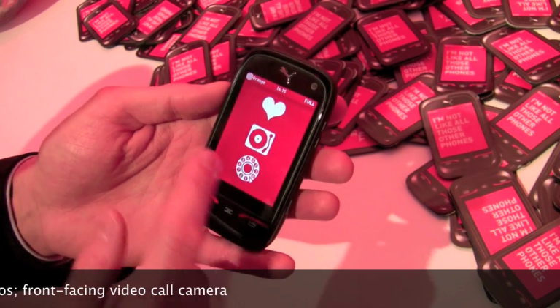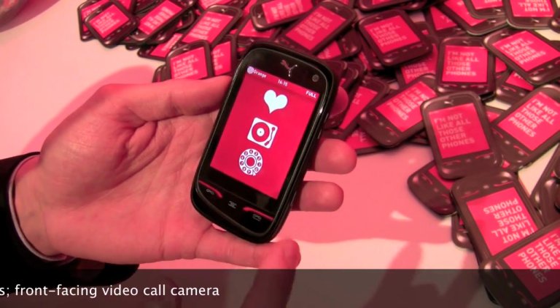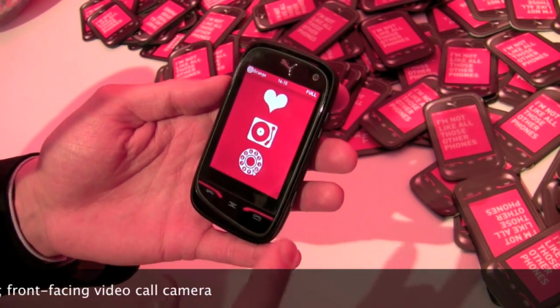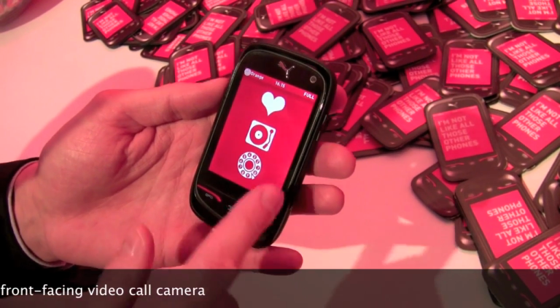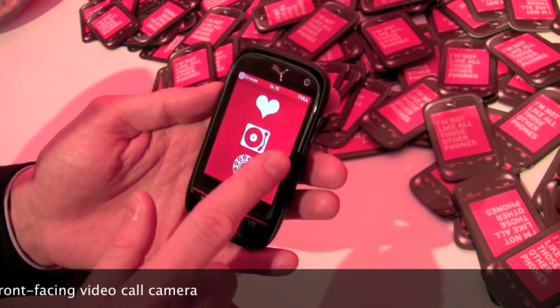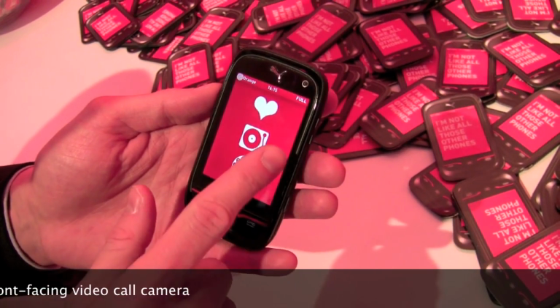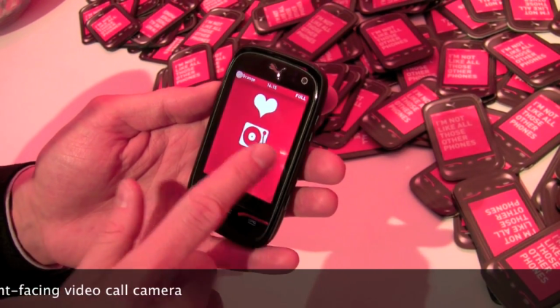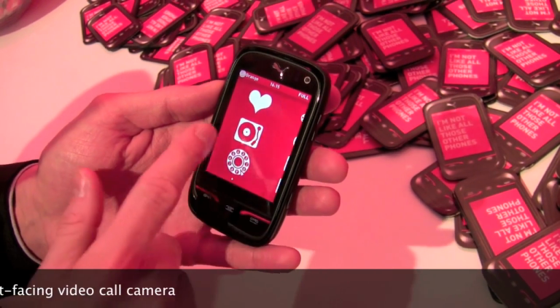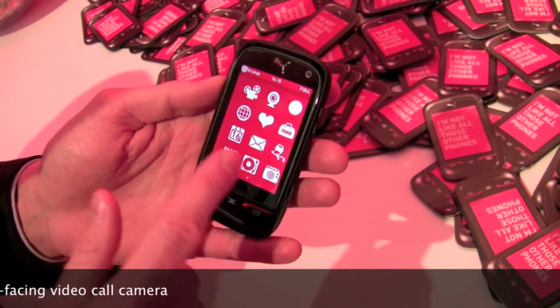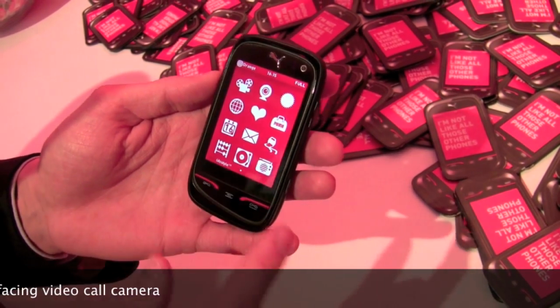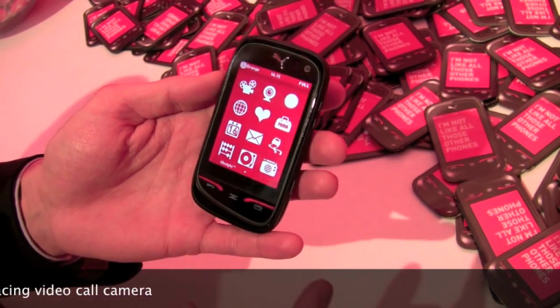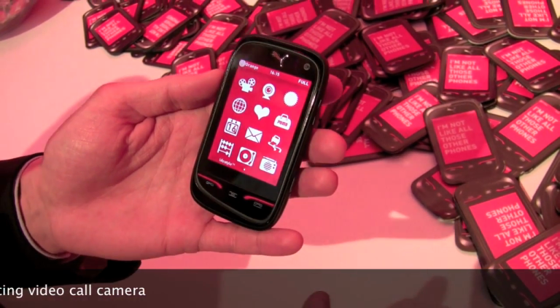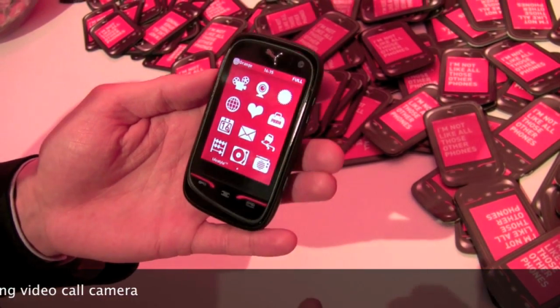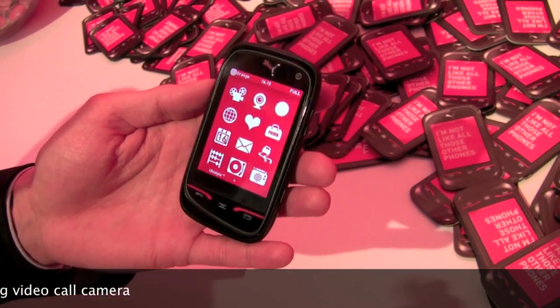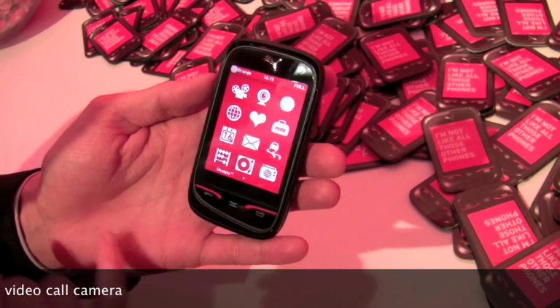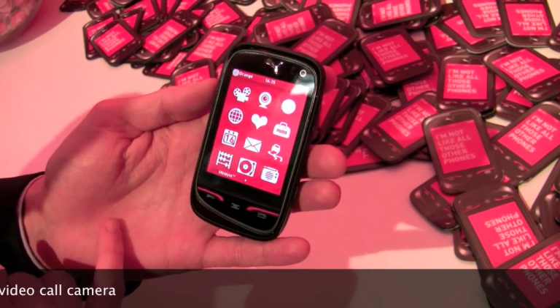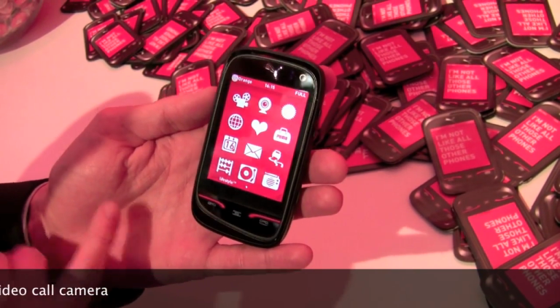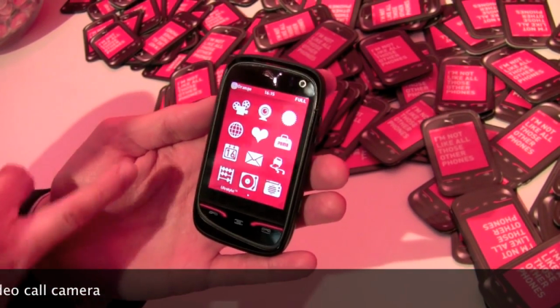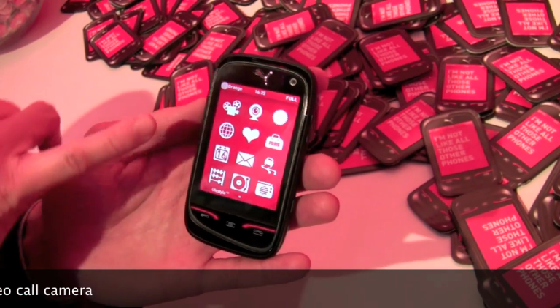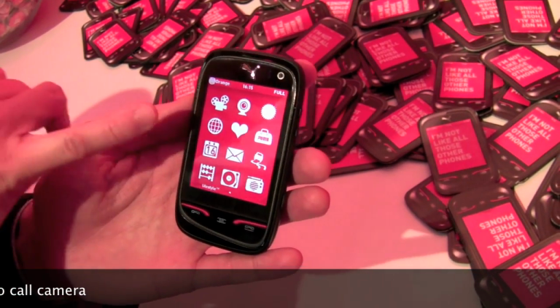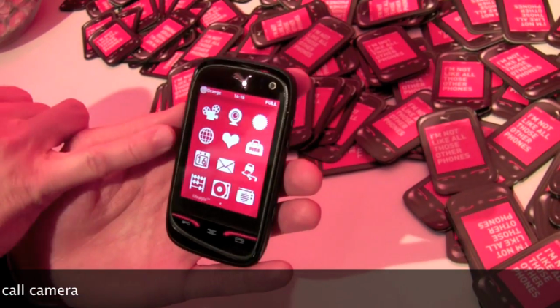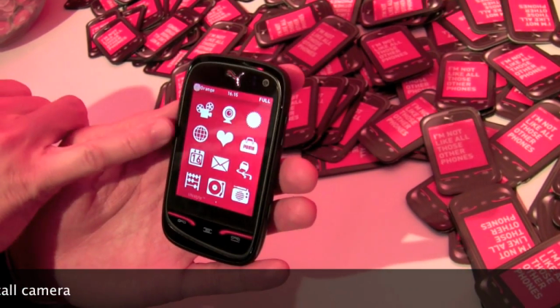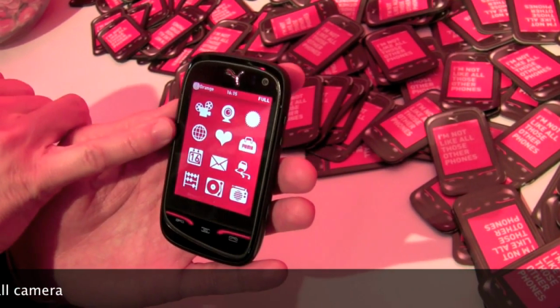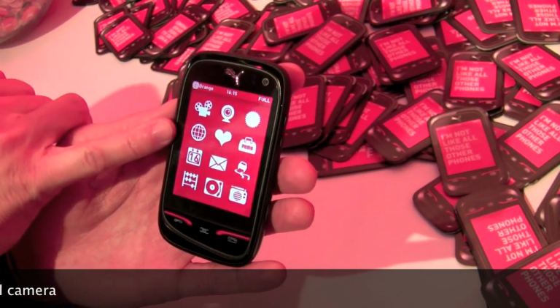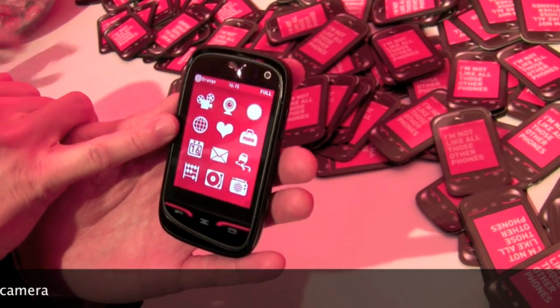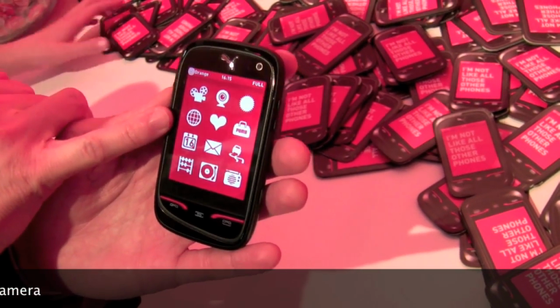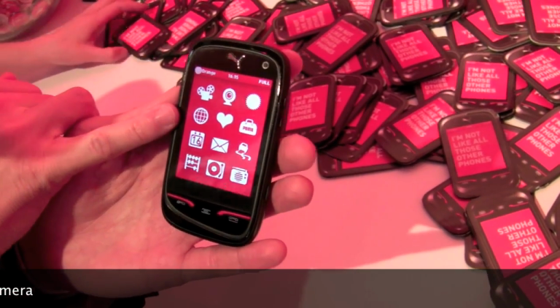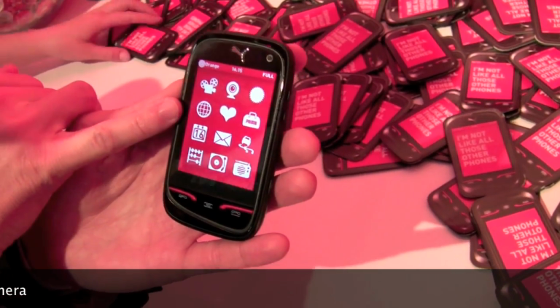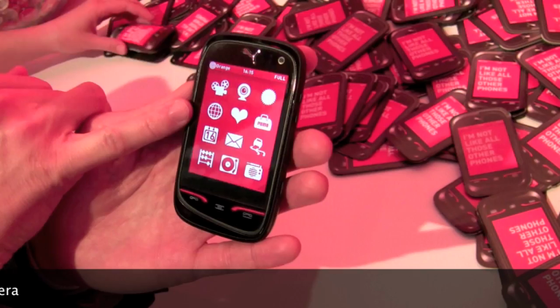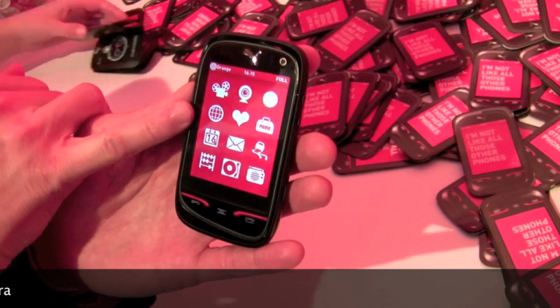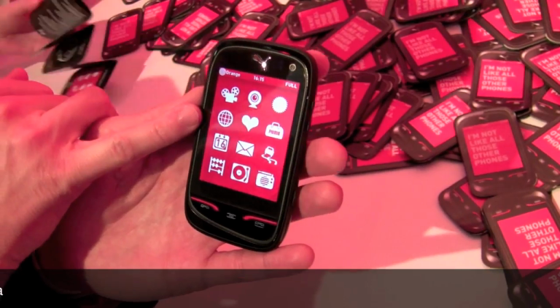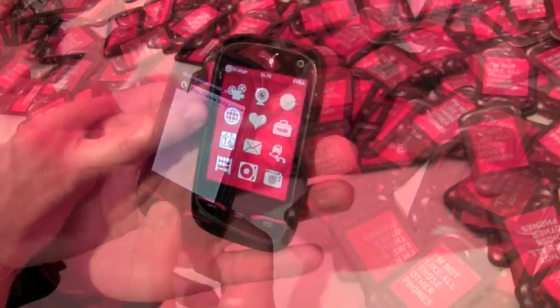On the lifestyle side, we have all the usual applications. There's a web browser — it's a WebKit browser, actually.